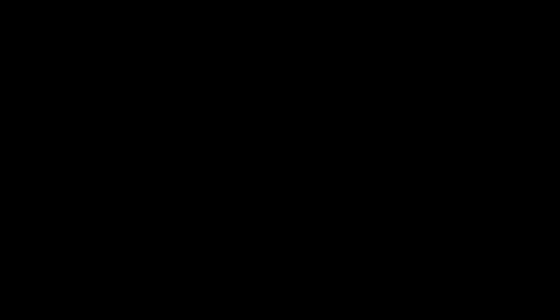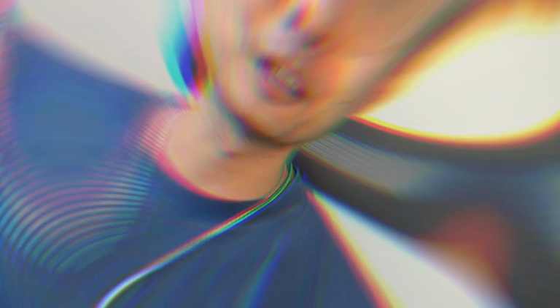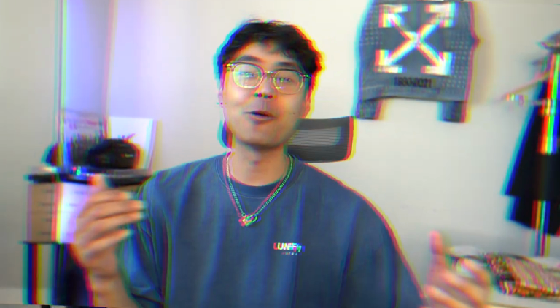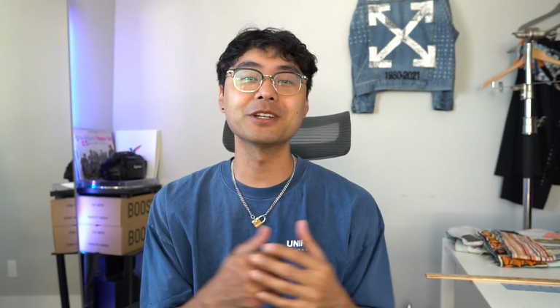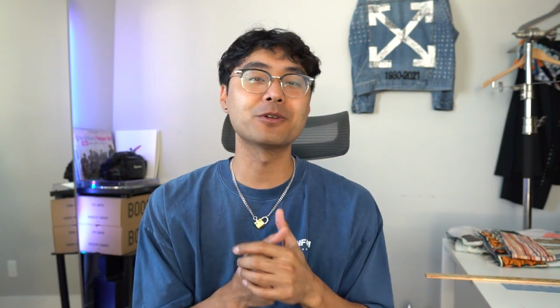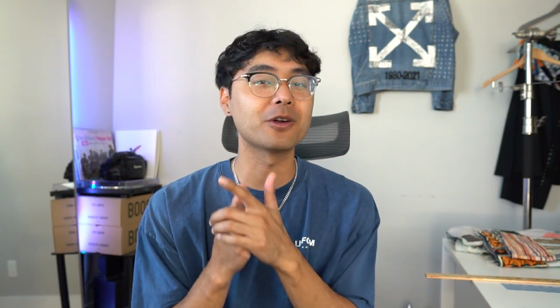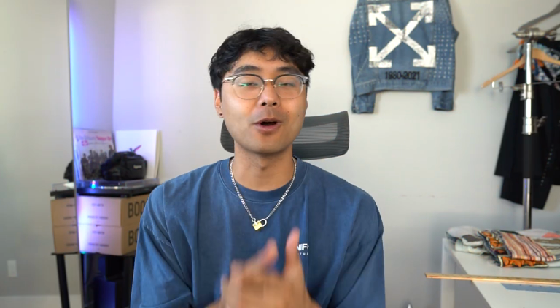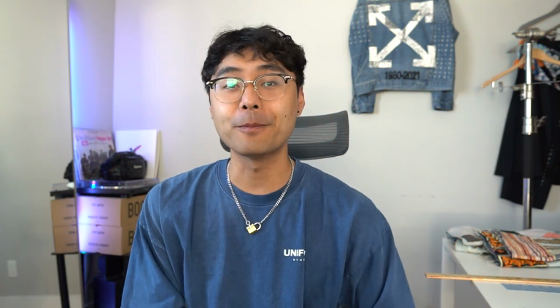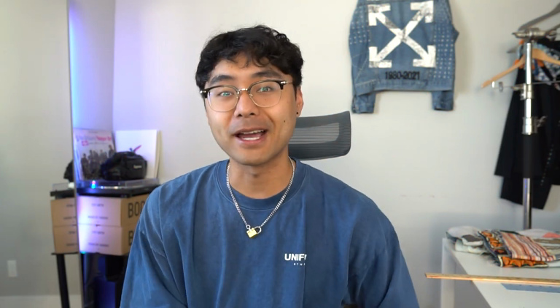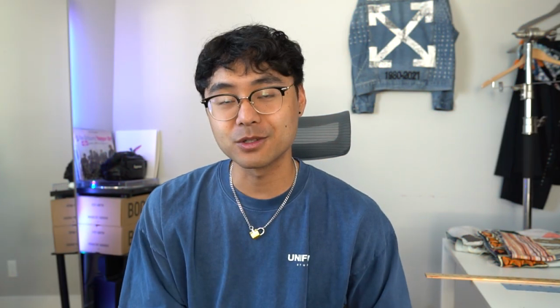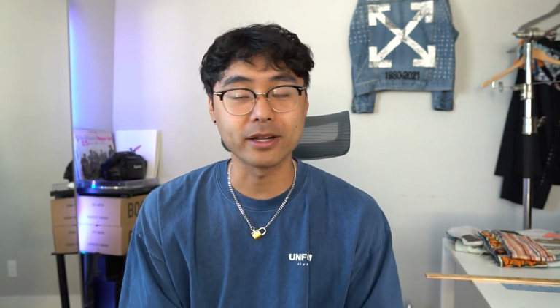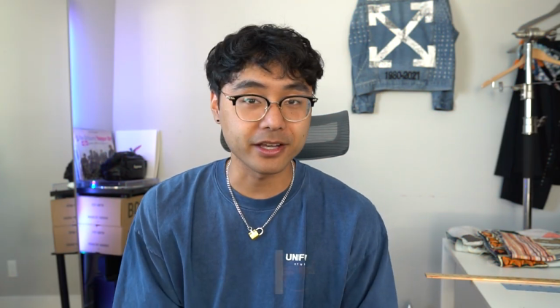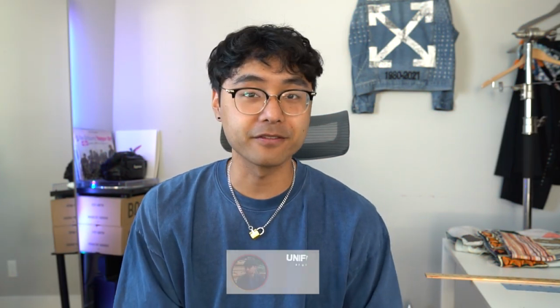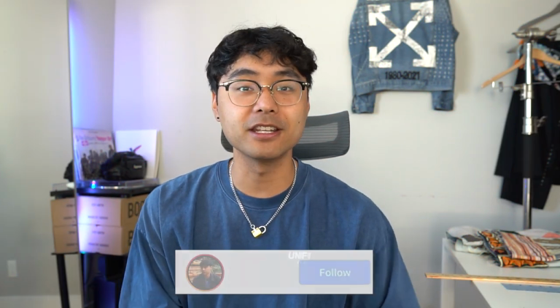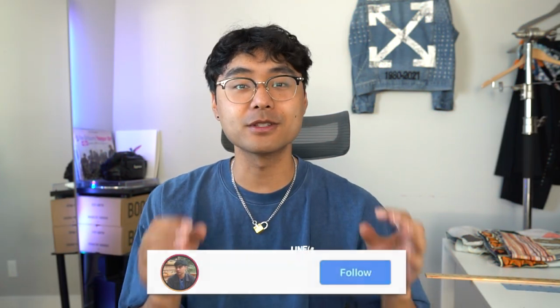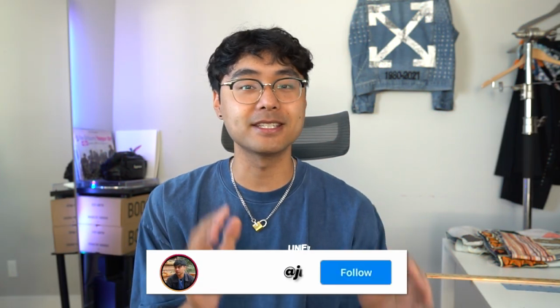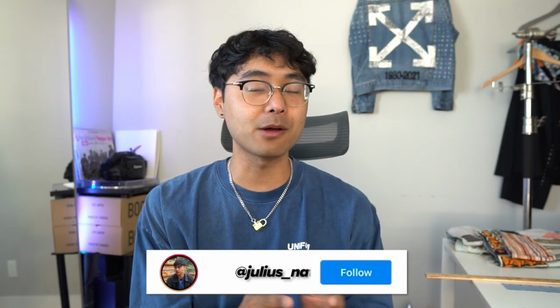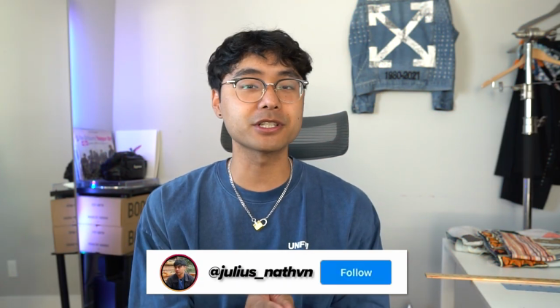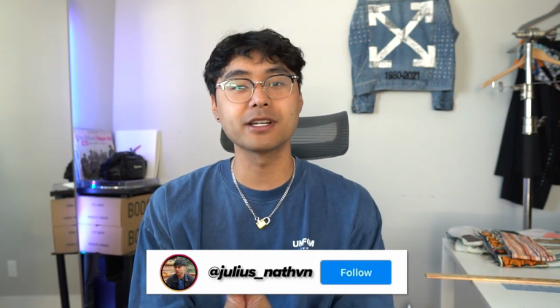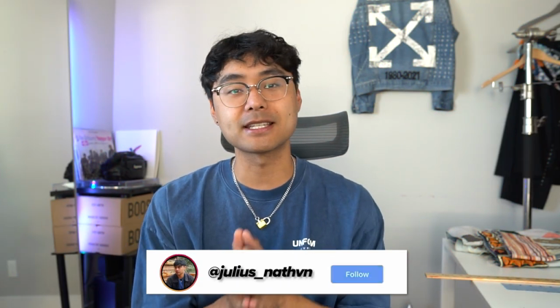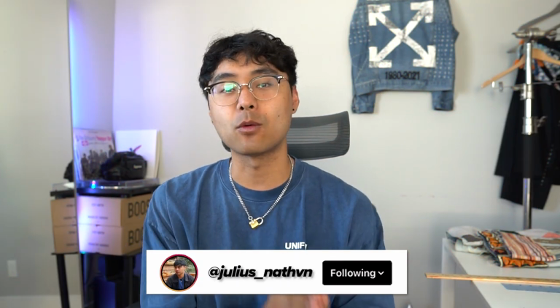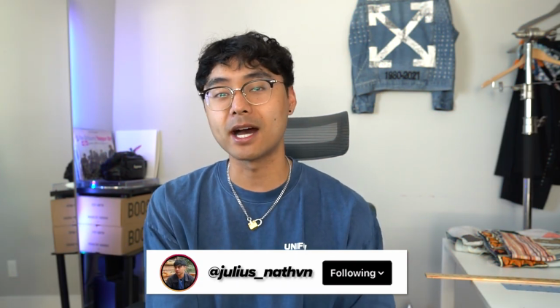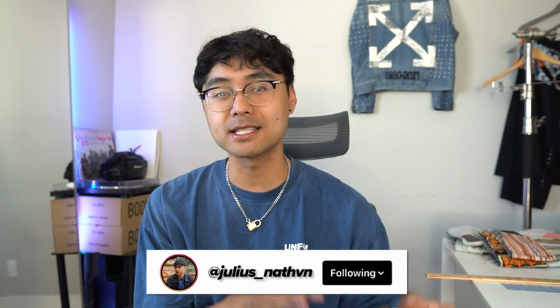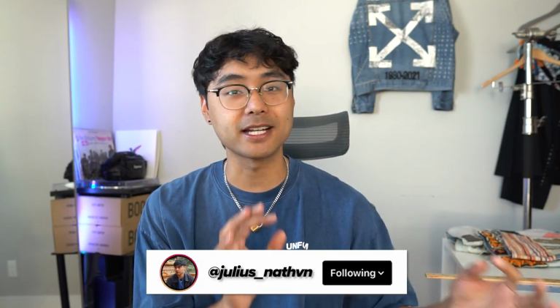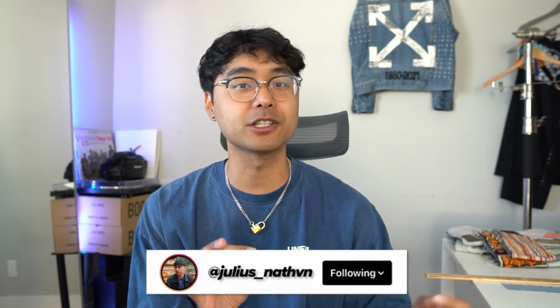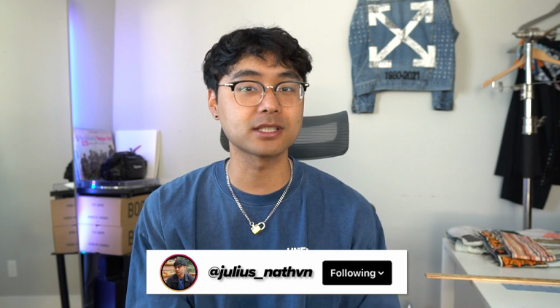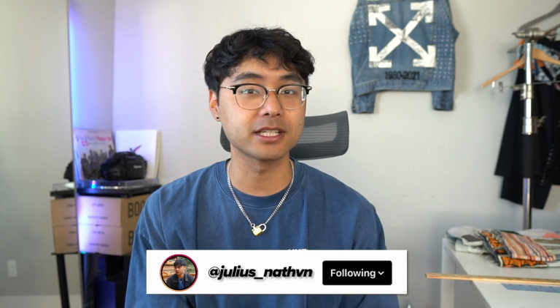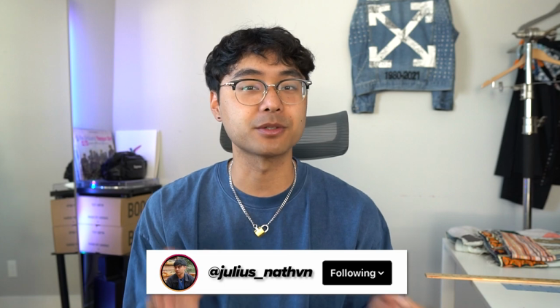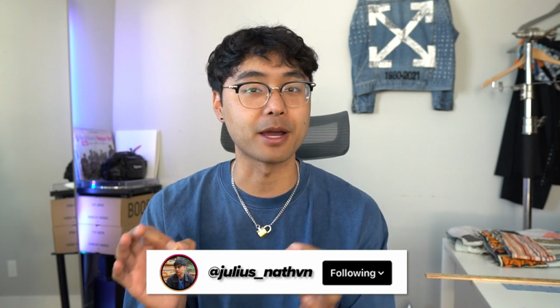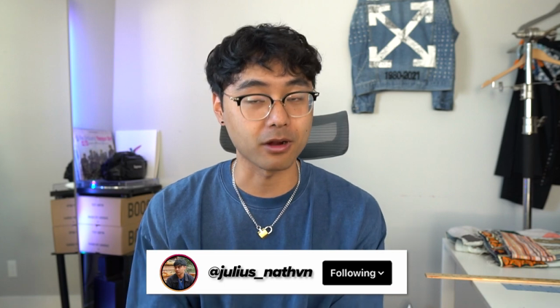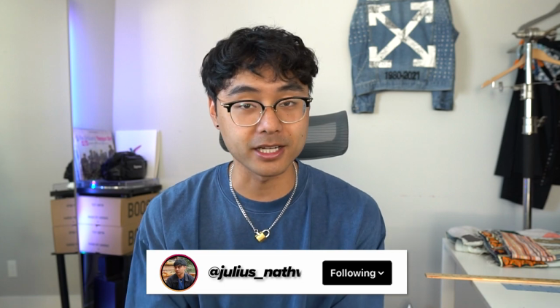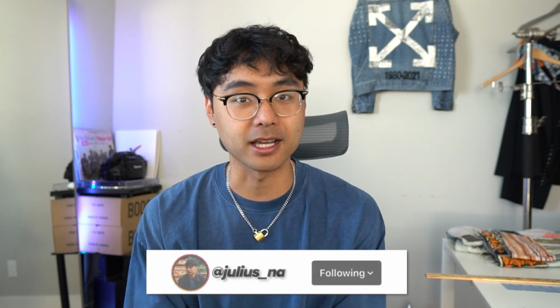Yo, what's going on? Welcome back to another video. Today I'm going to show you guys how I sashiko stitch my projects.